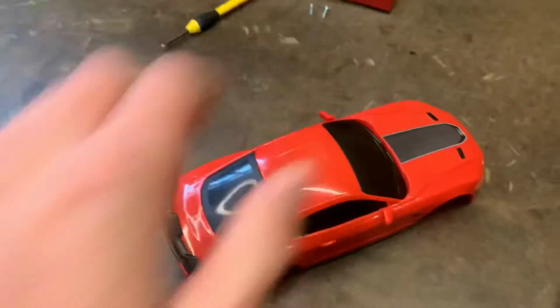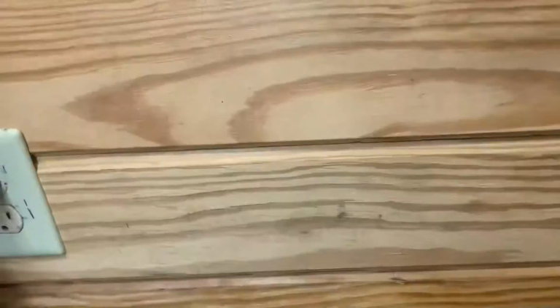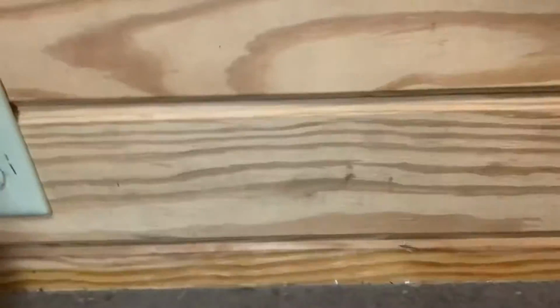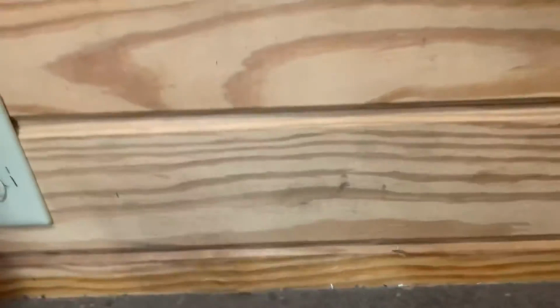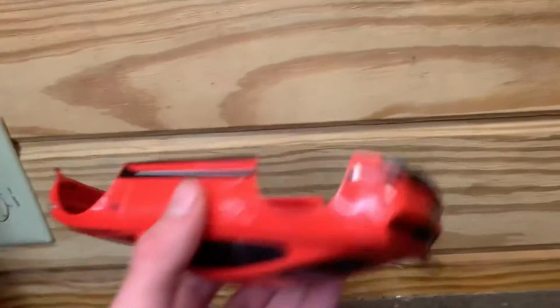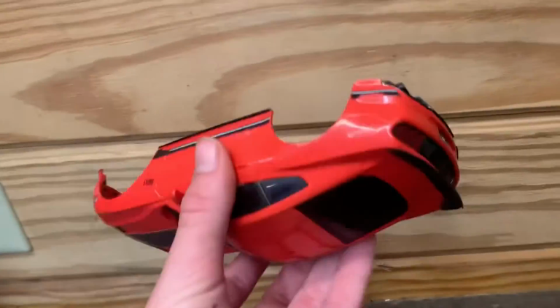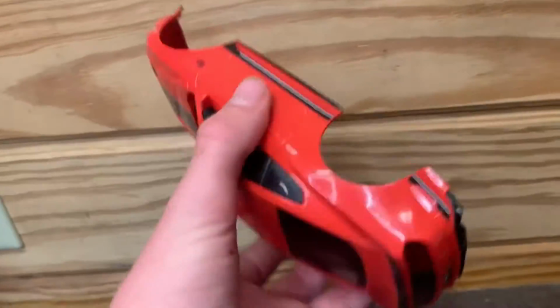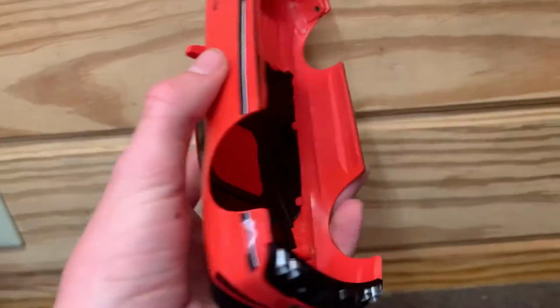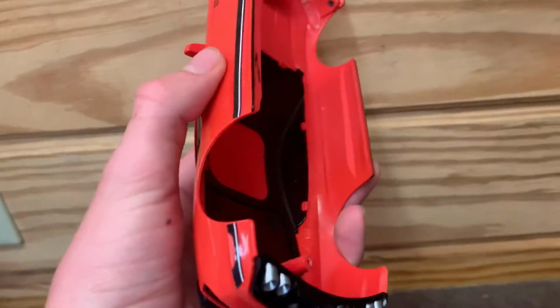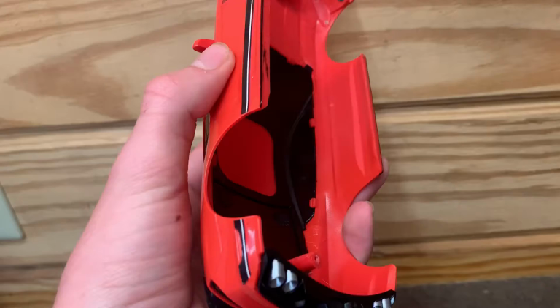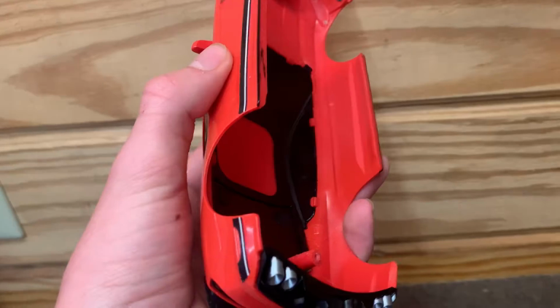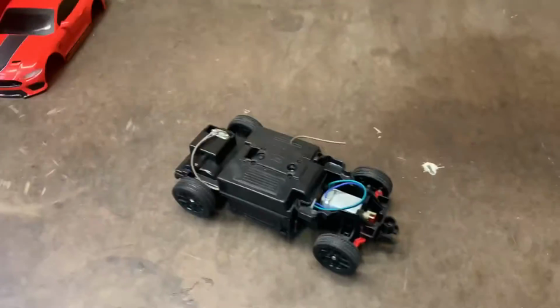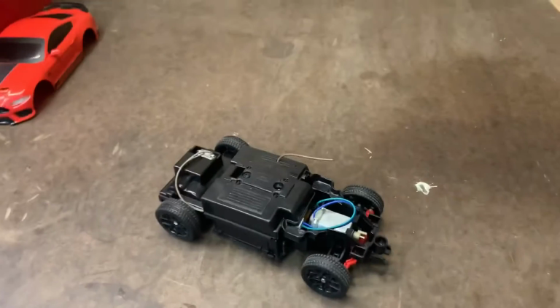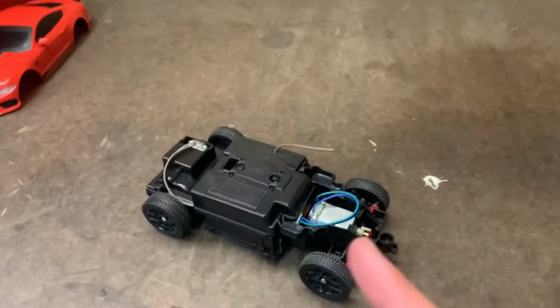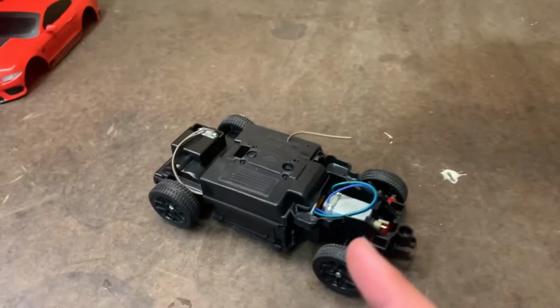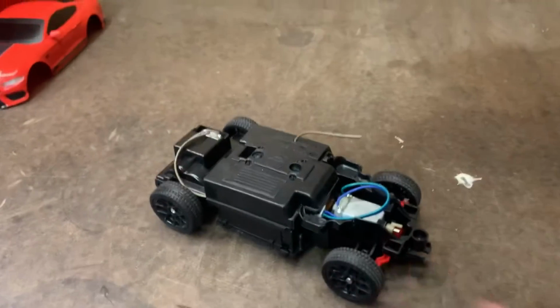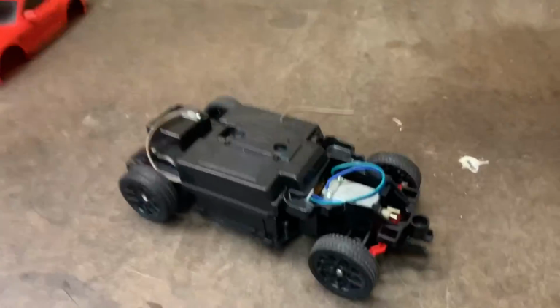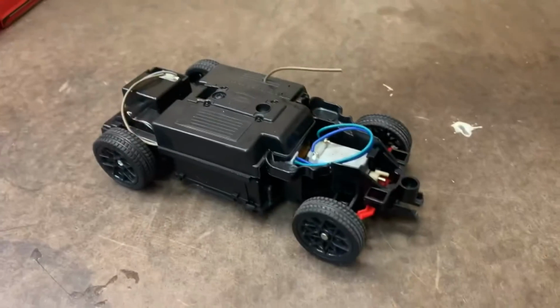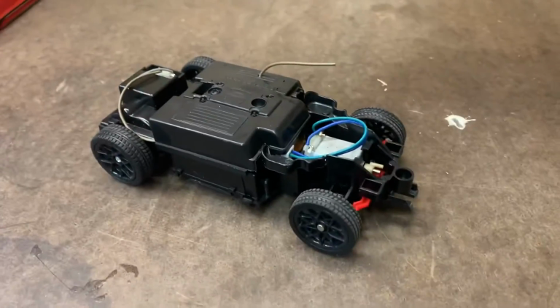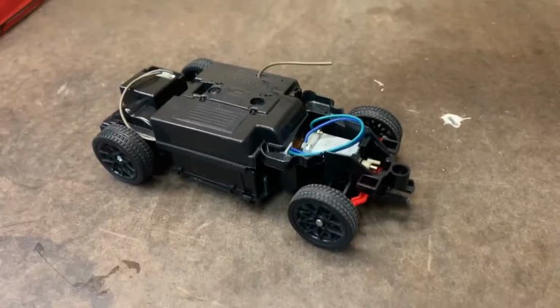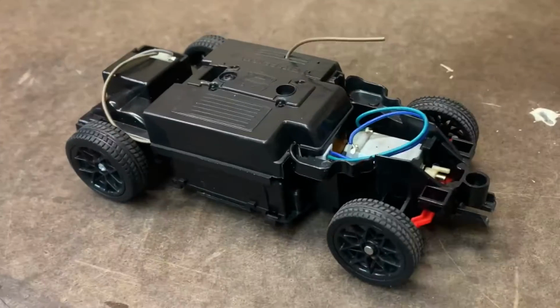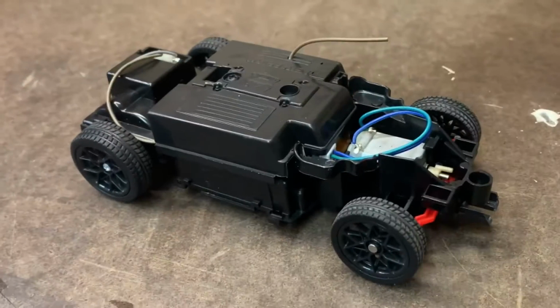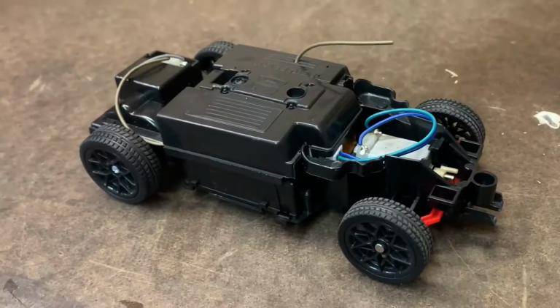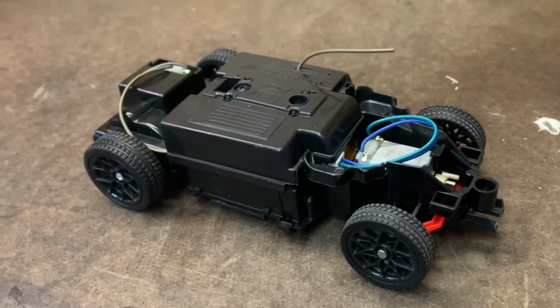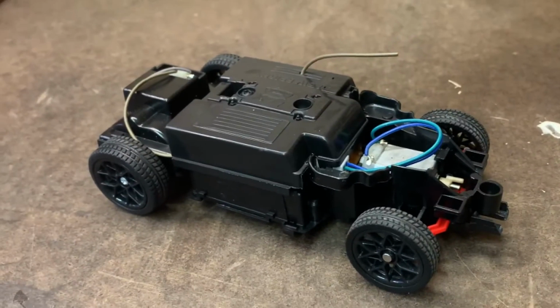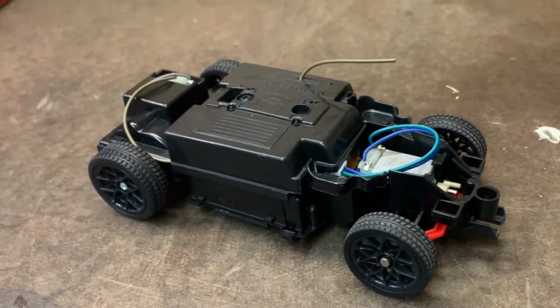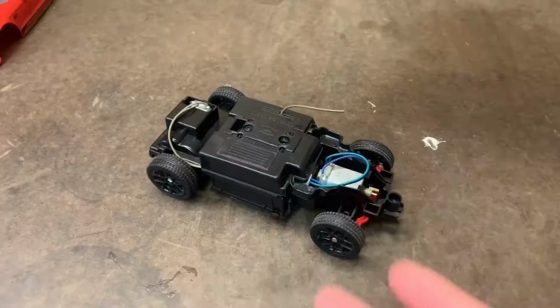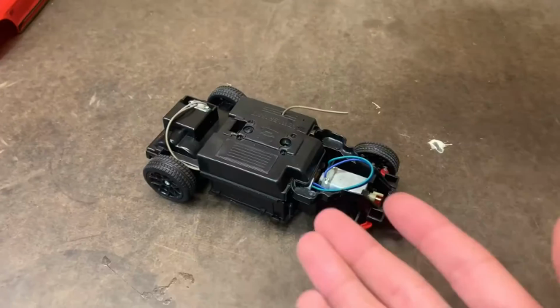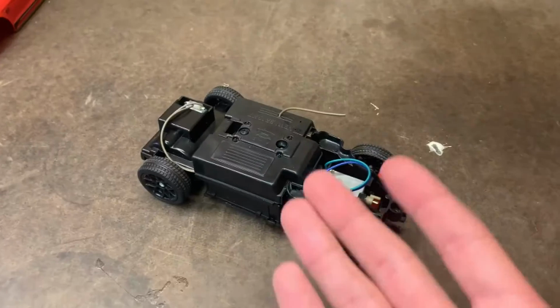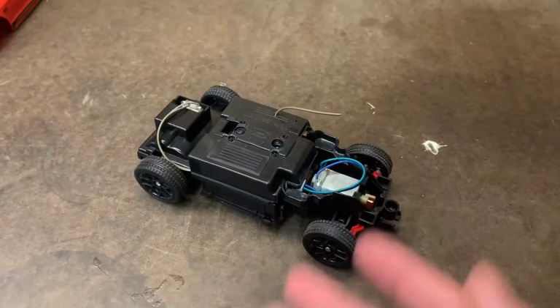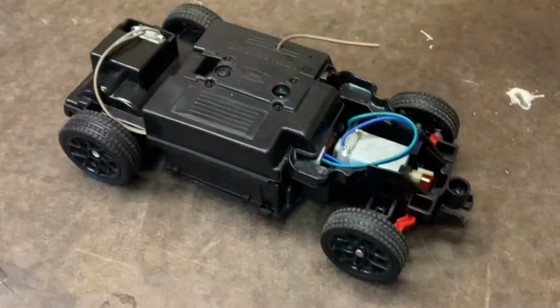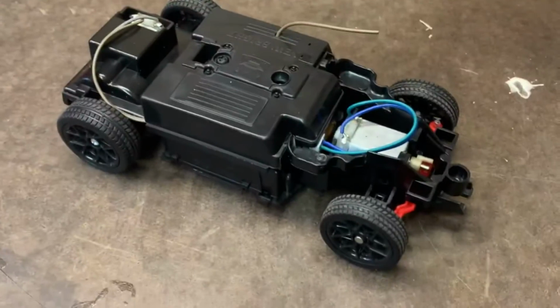So now we've got the body off, and gosh guys, this thing looks so strange now. I mean, what even is that?